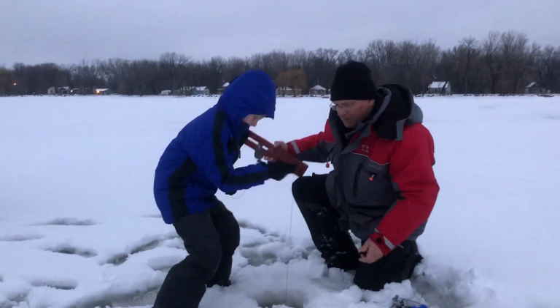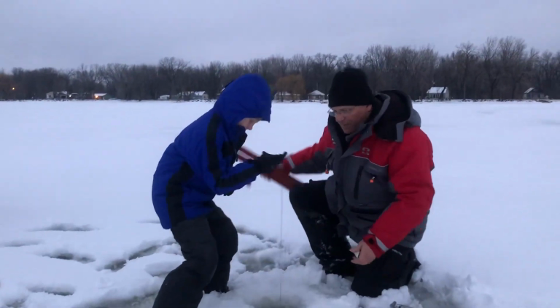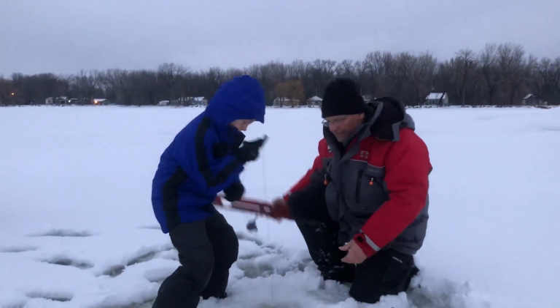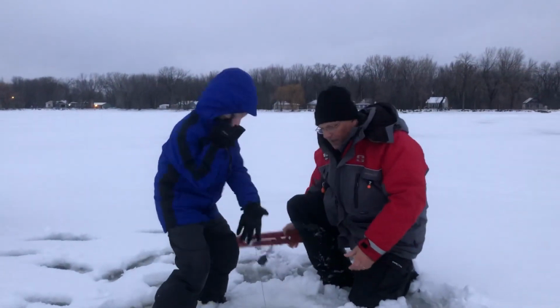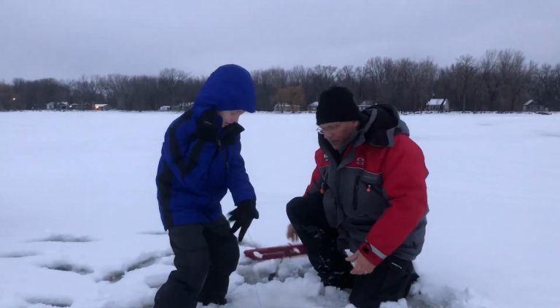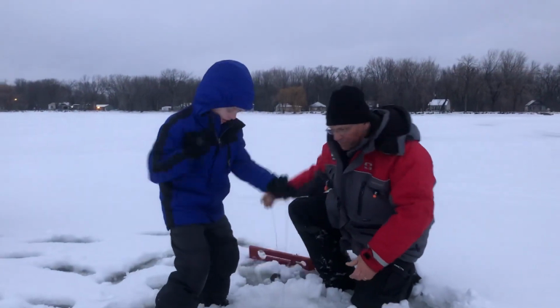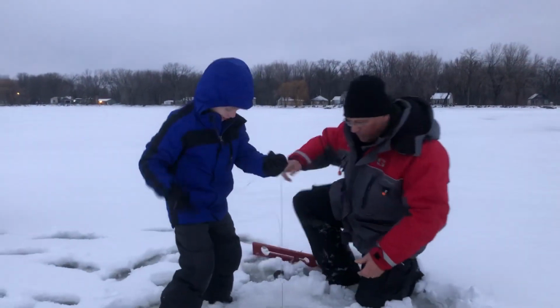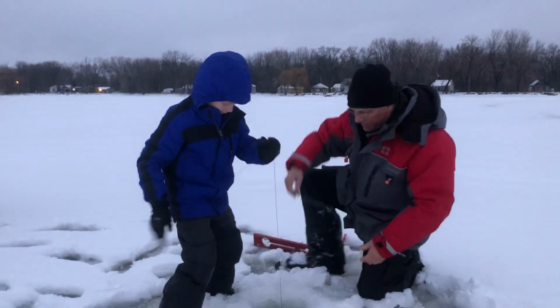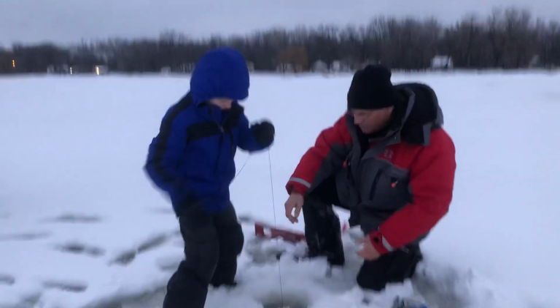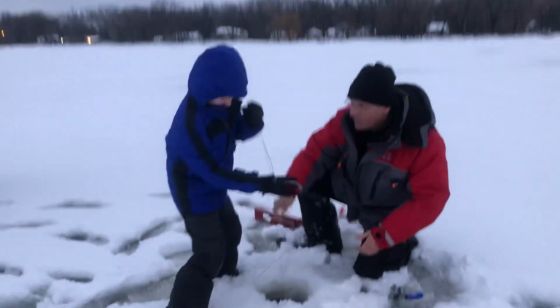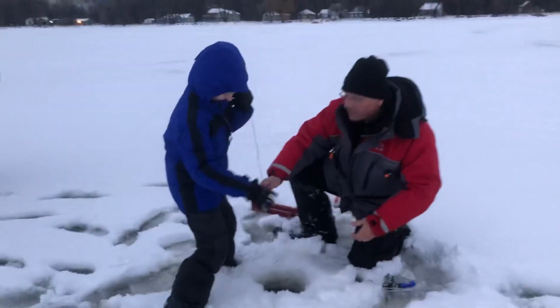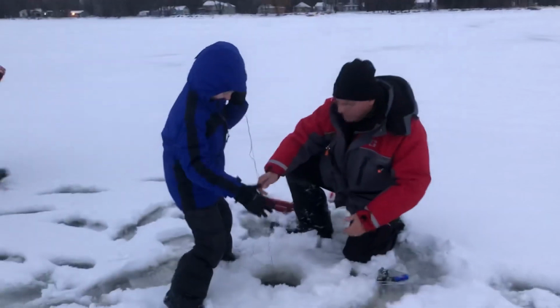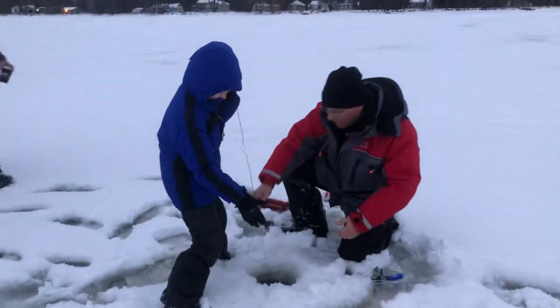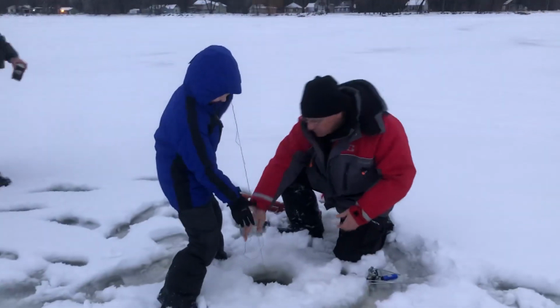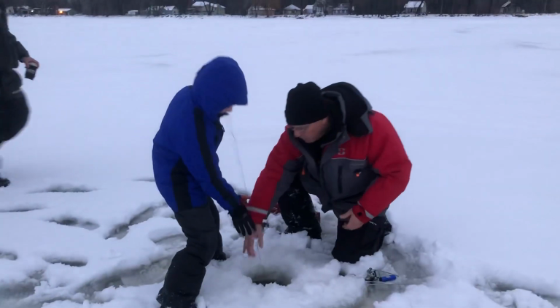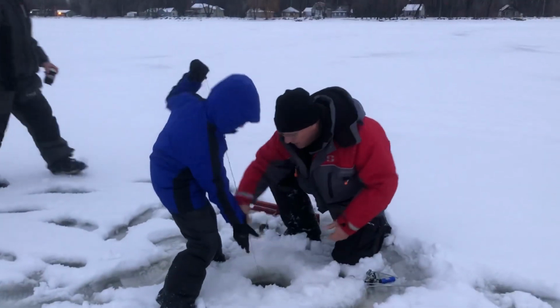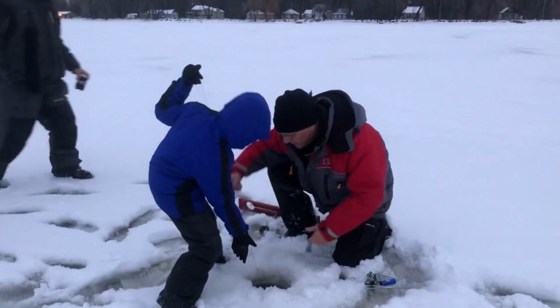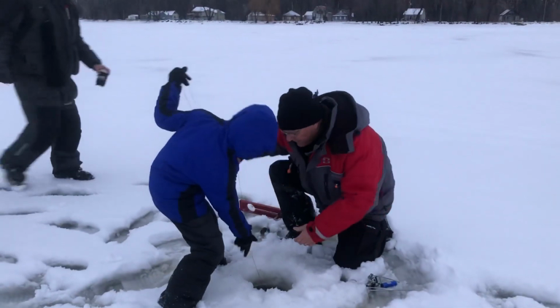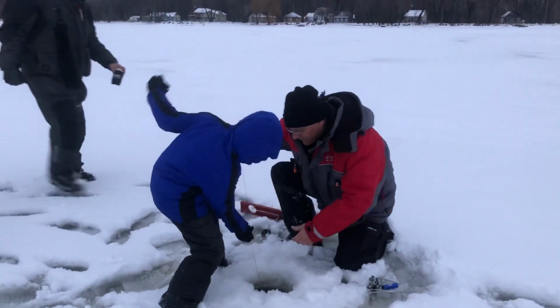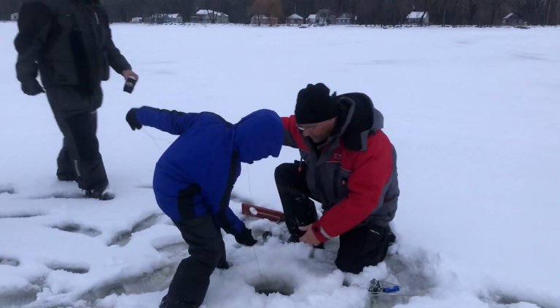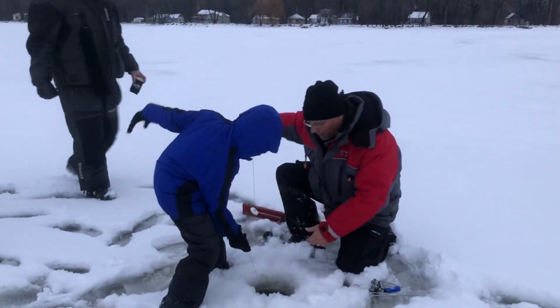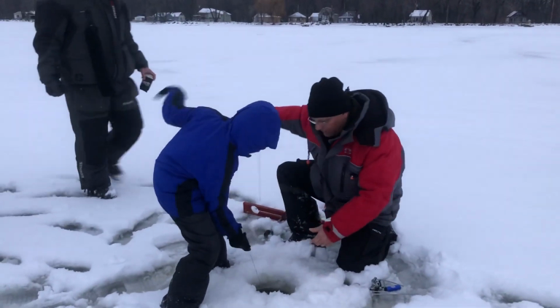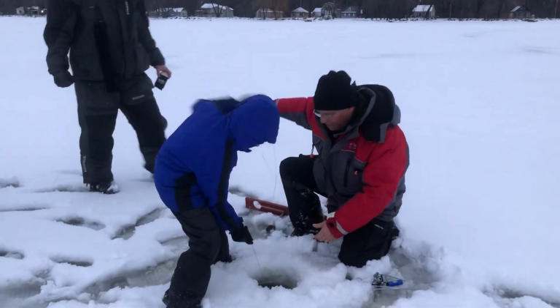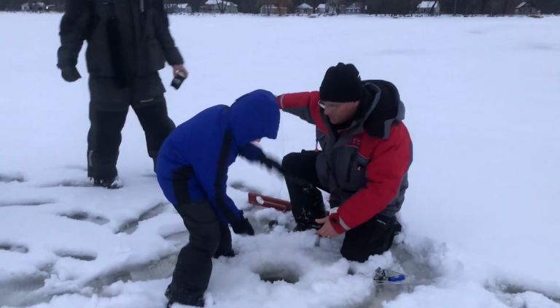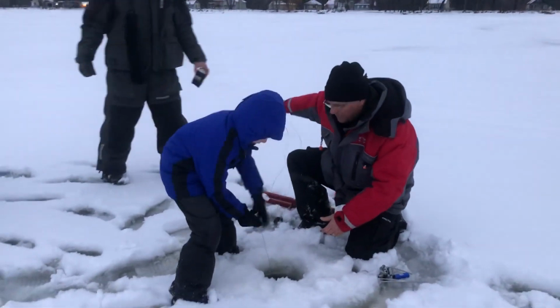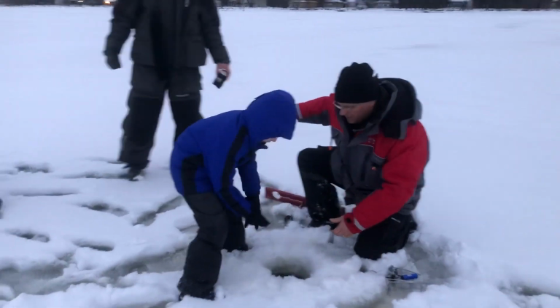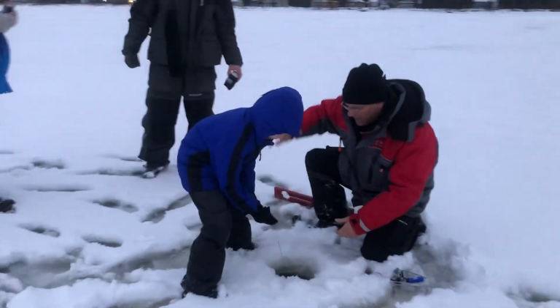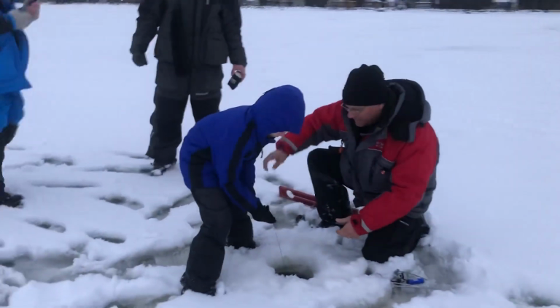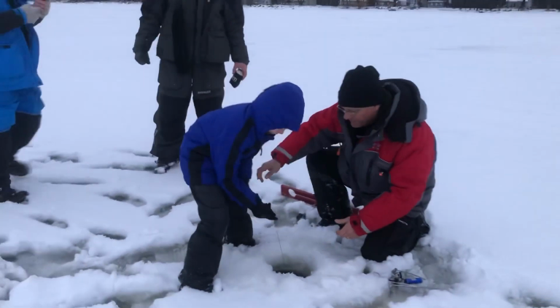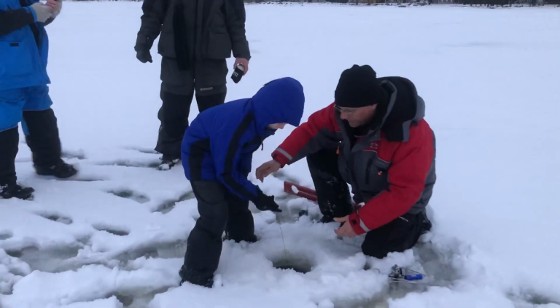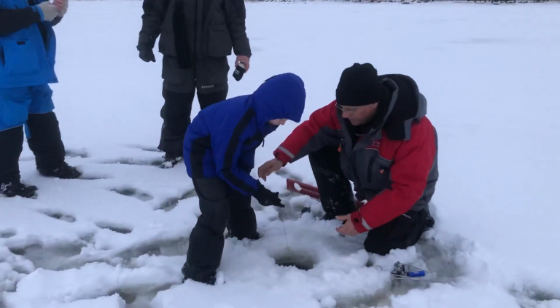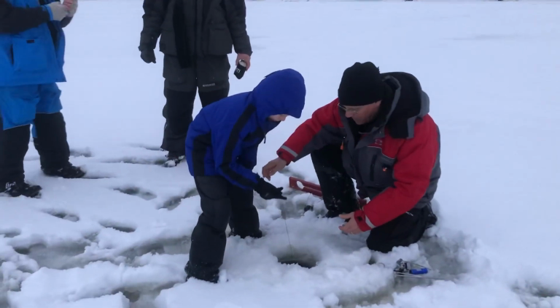Okay, see there? Pull him in slow. Now, if he wants to run, let him run. If he wants to run, let him run.